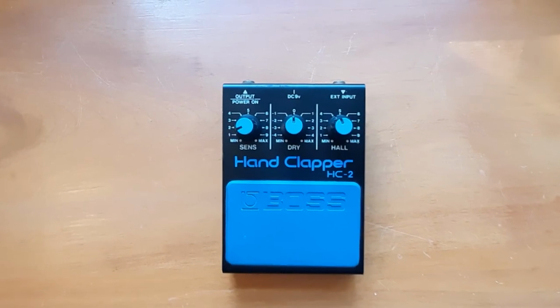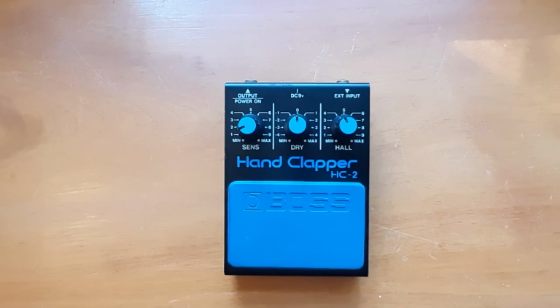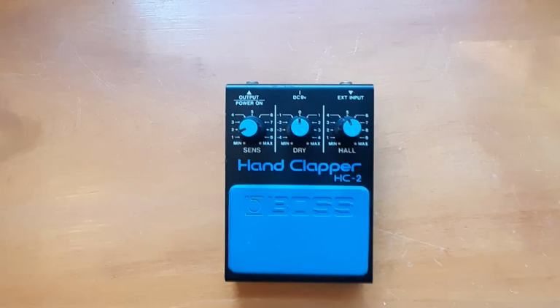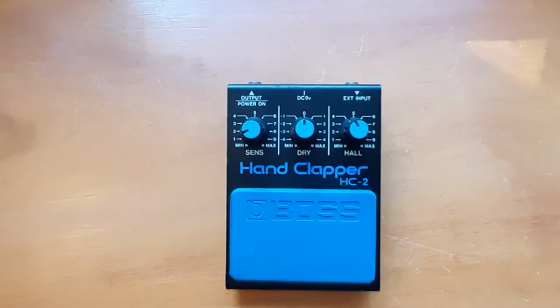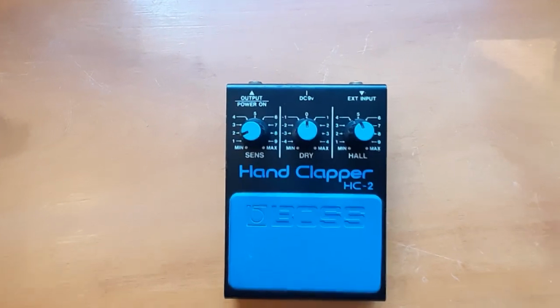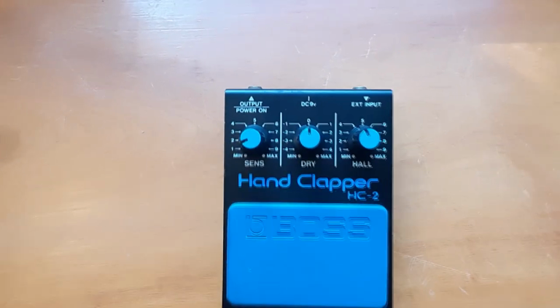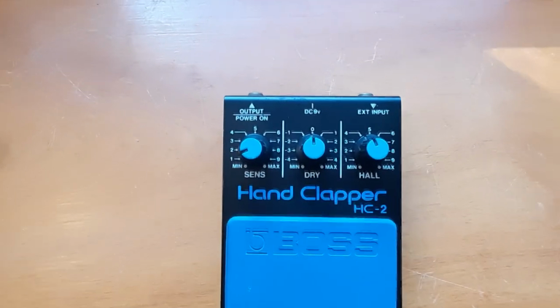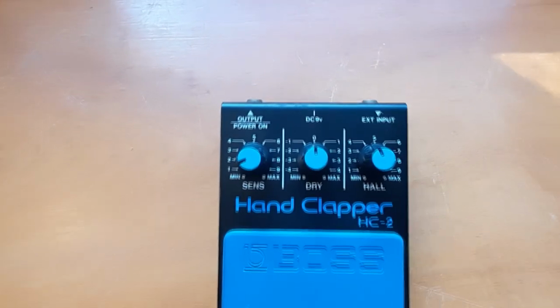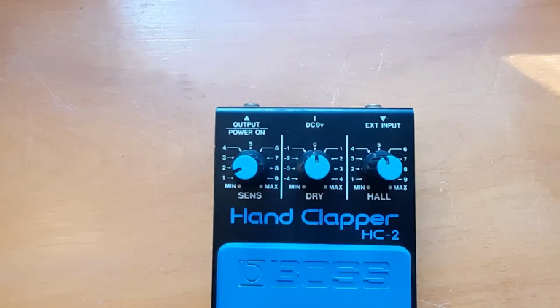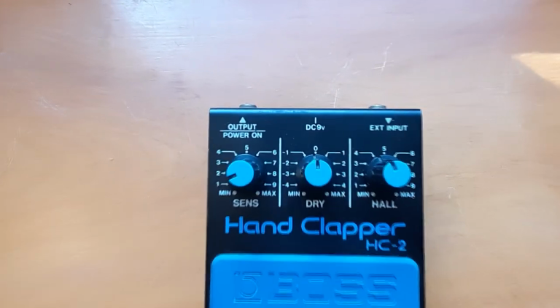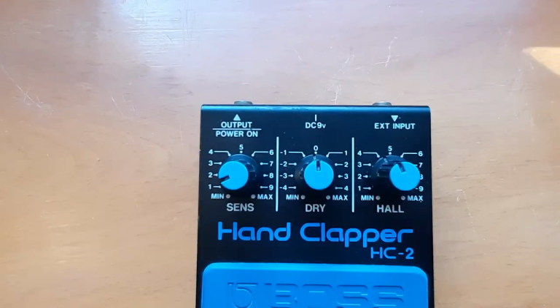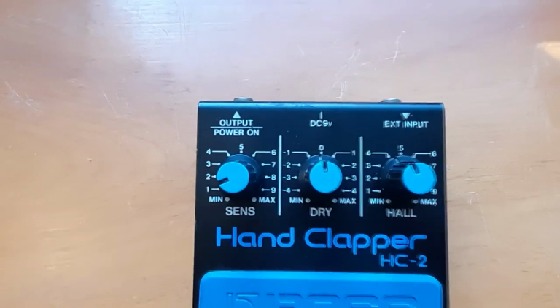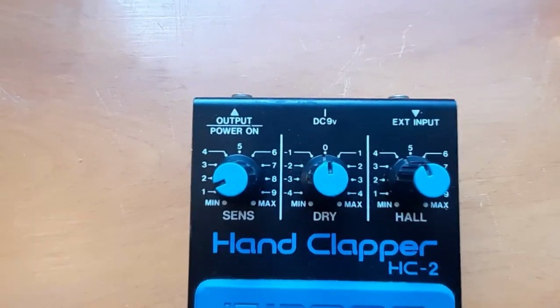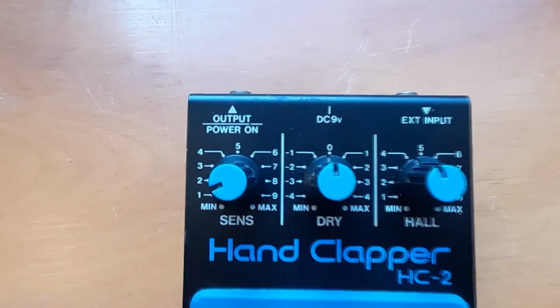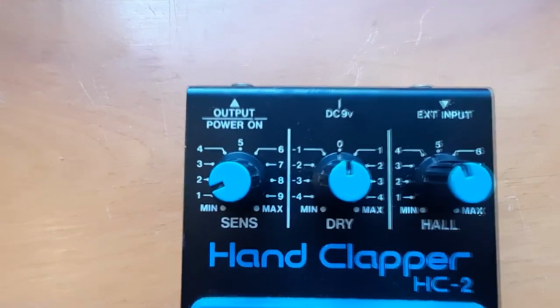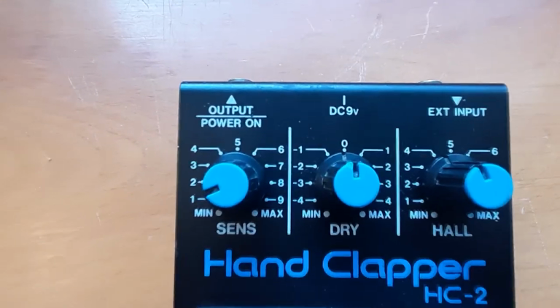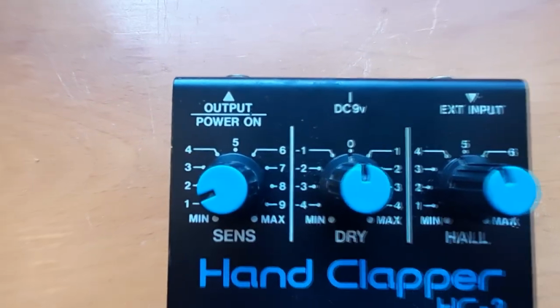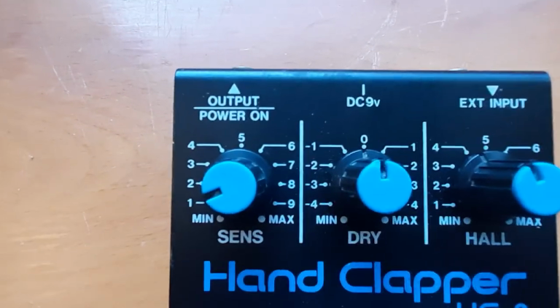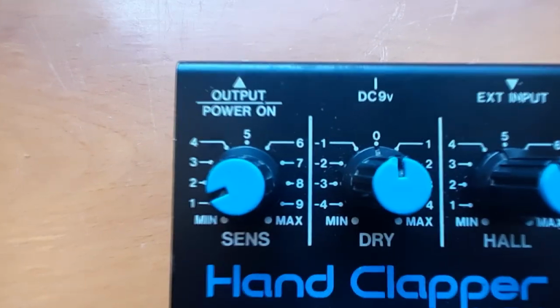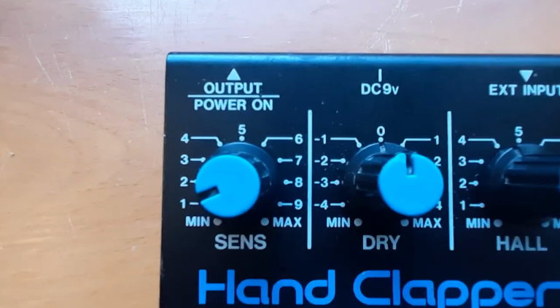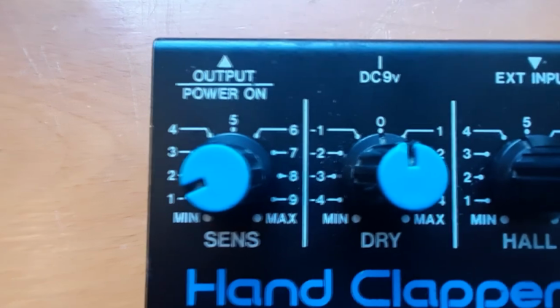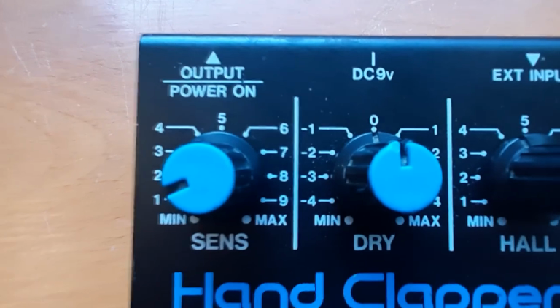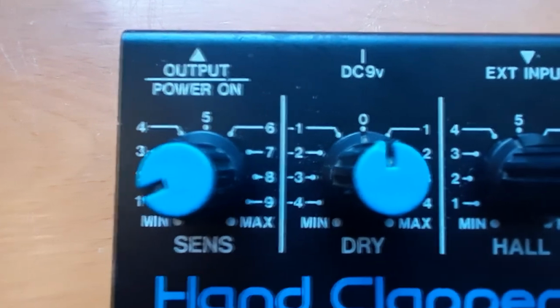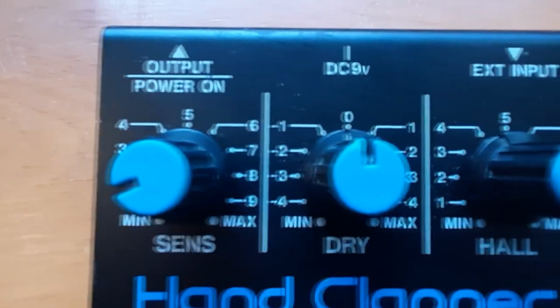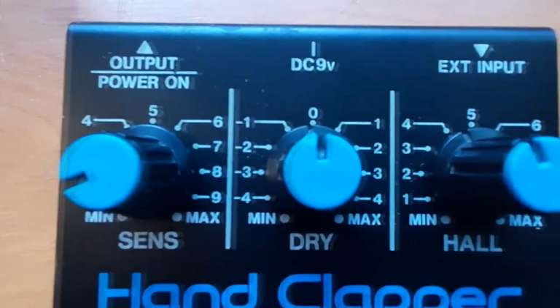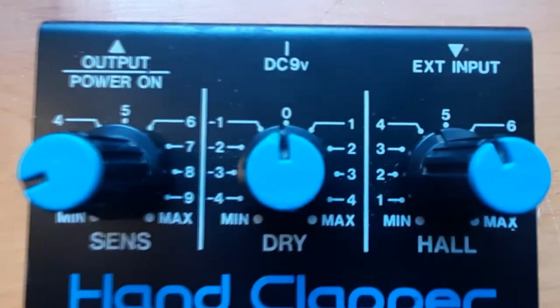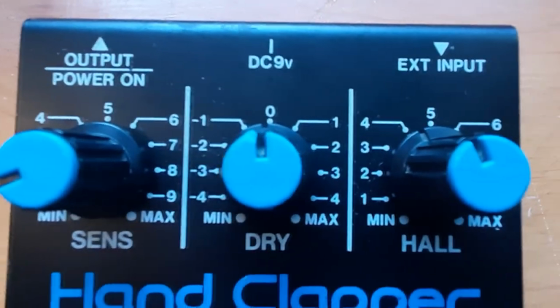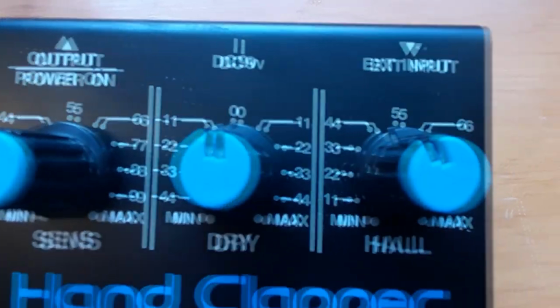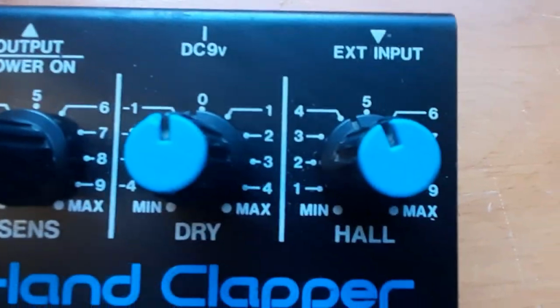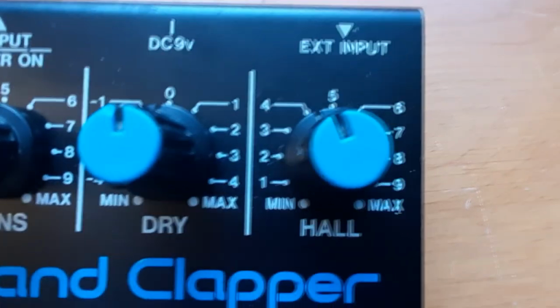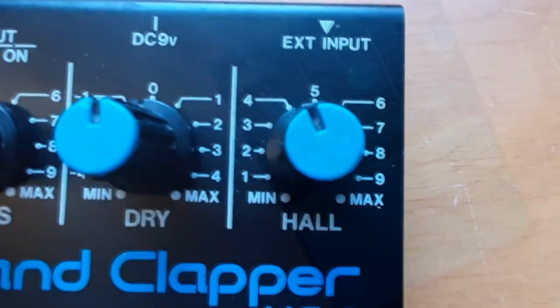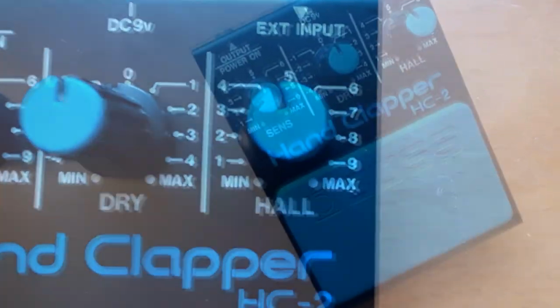The sensitivity knob adjusts trigger pad sensitivity, the dry knob modulates brightness, and the hall knob sets the reverb's tail length.